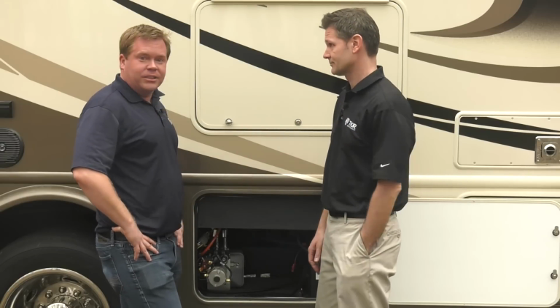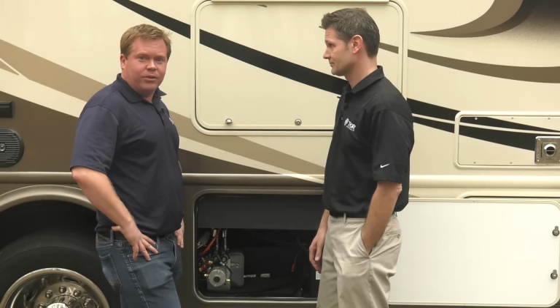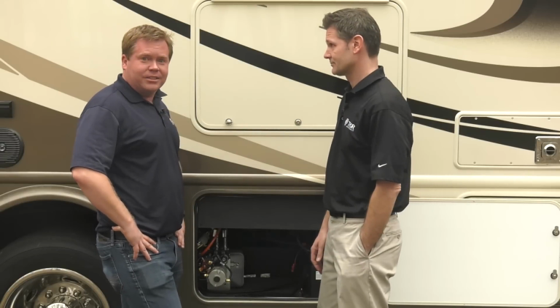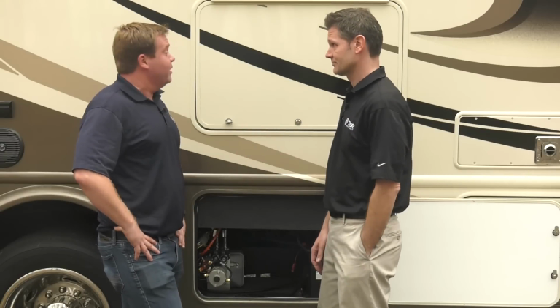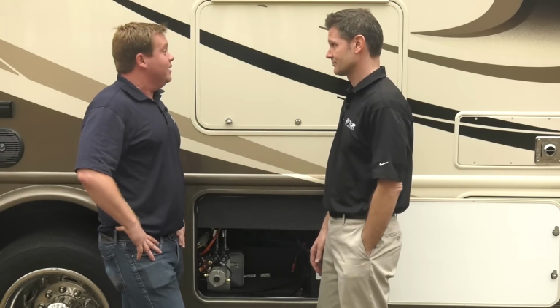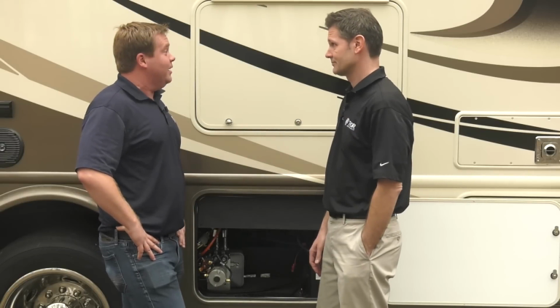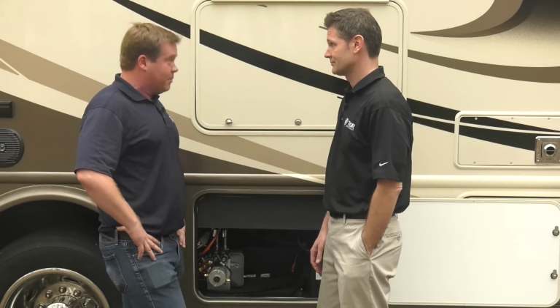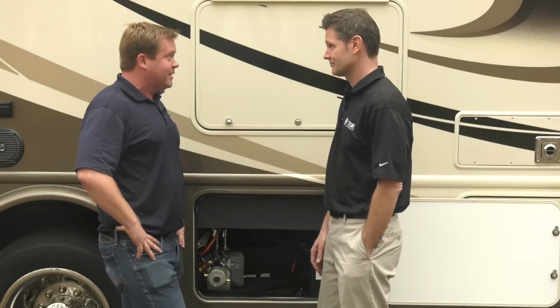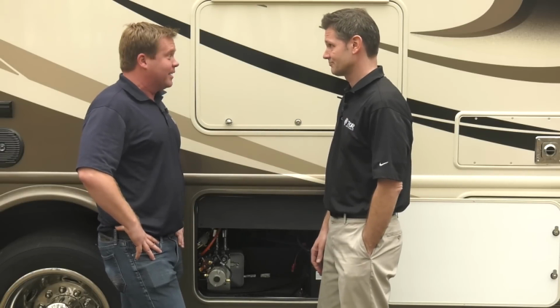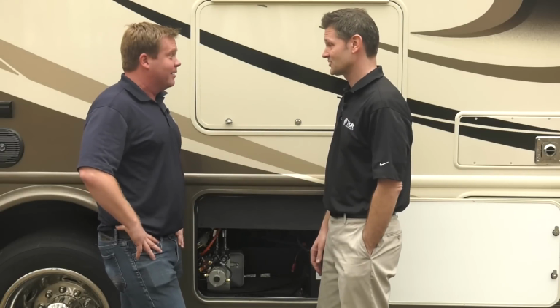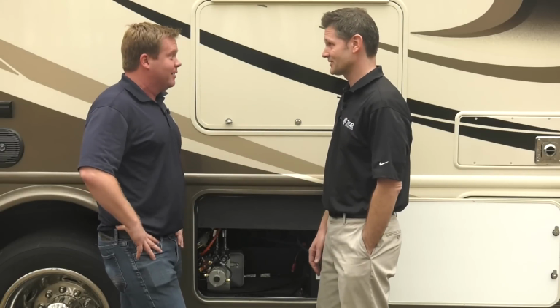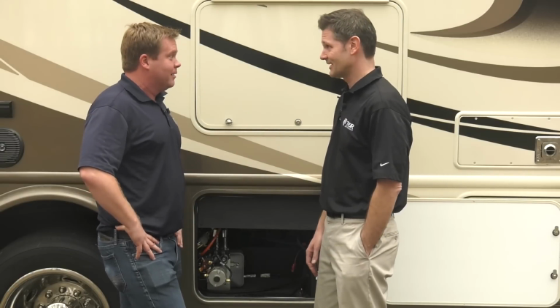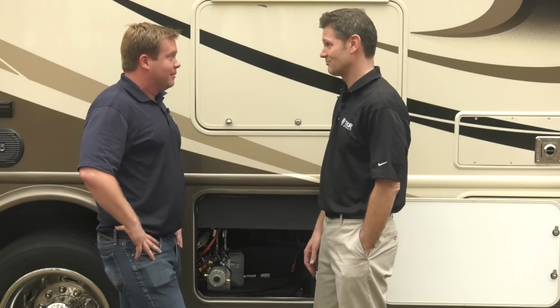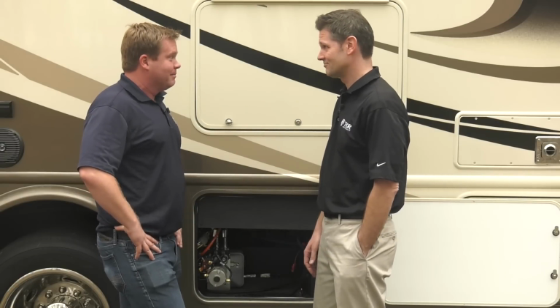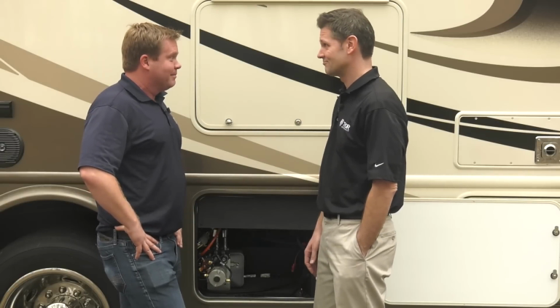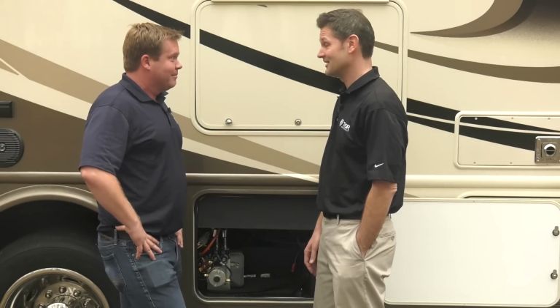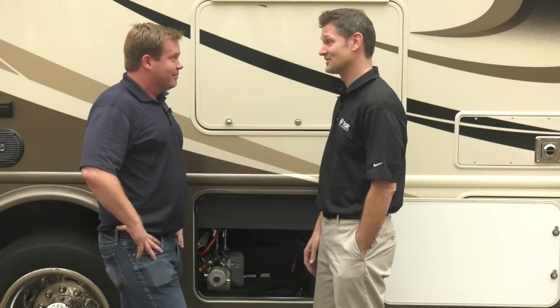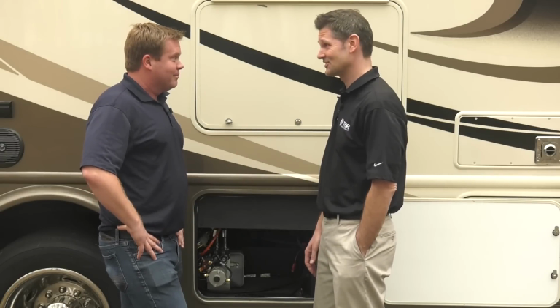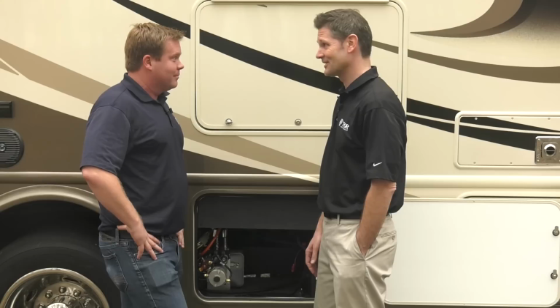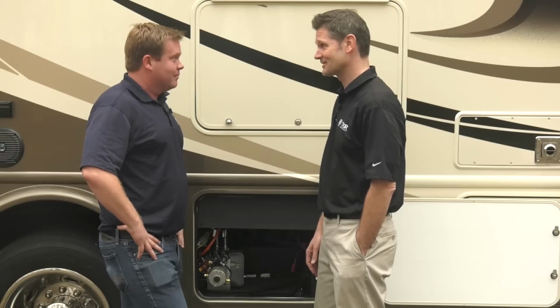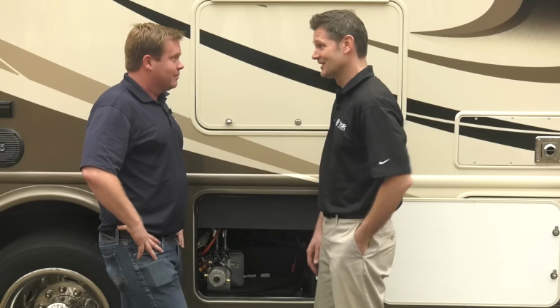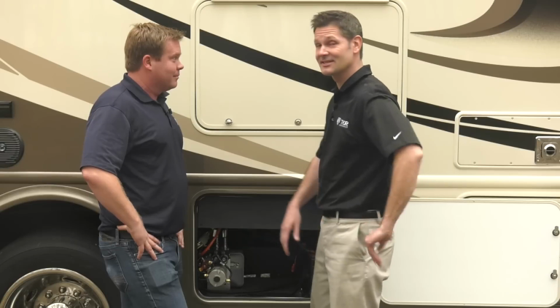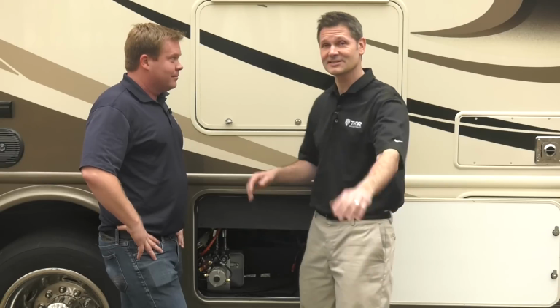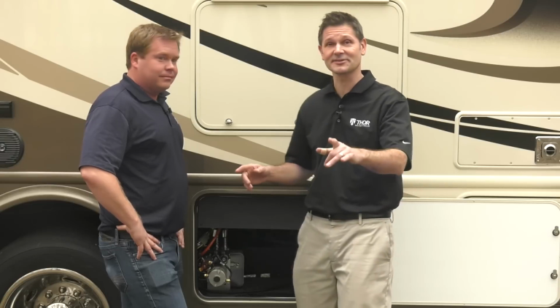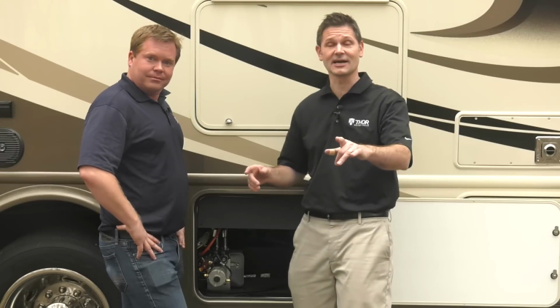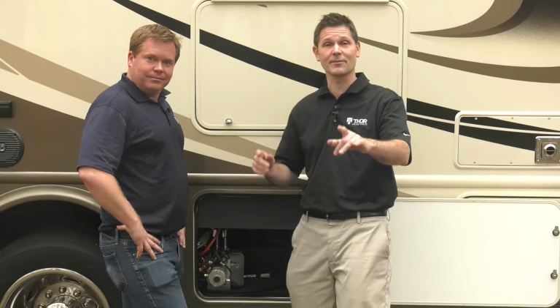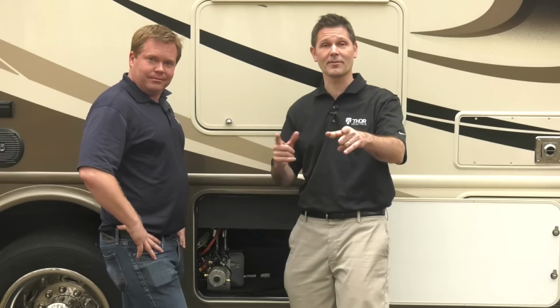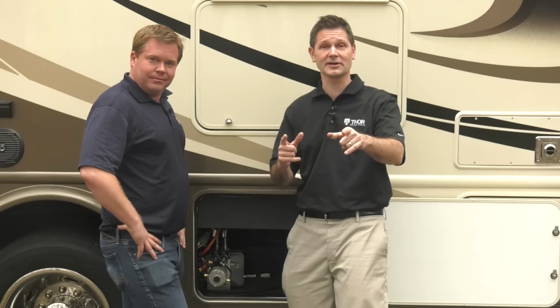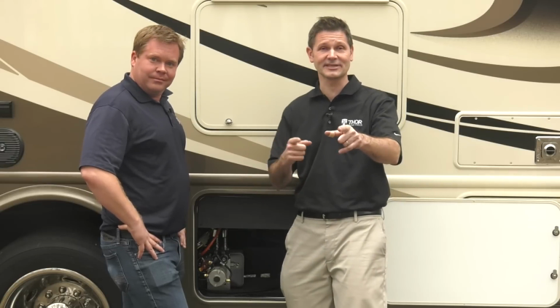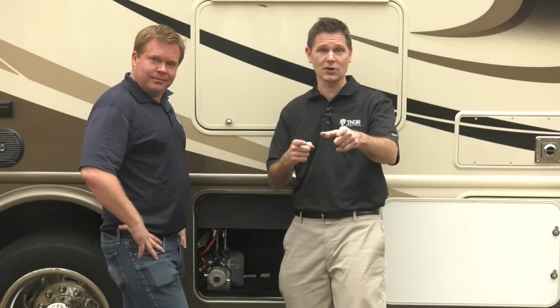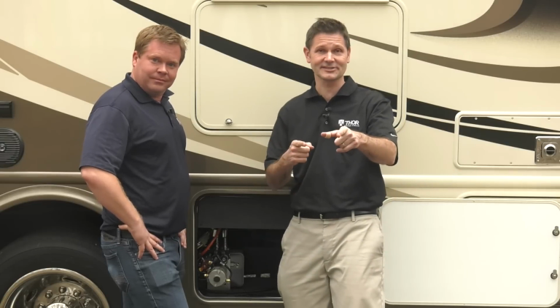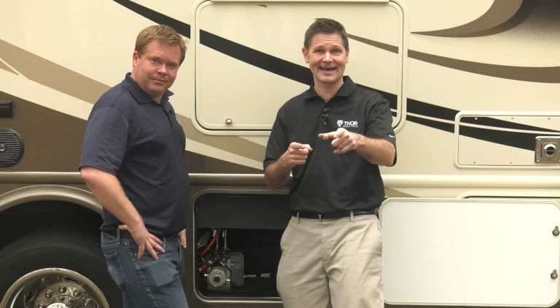Auxiliary start is amazing. Sure is, Tom. It sure is. It's auxiliary start from Thor Motor Coach. Get yours today.